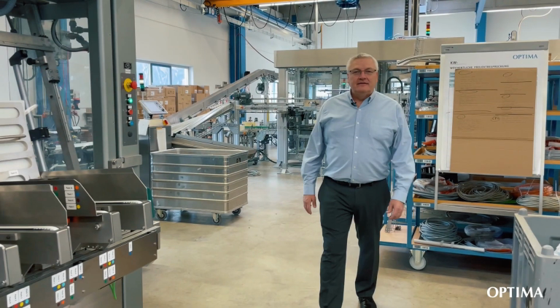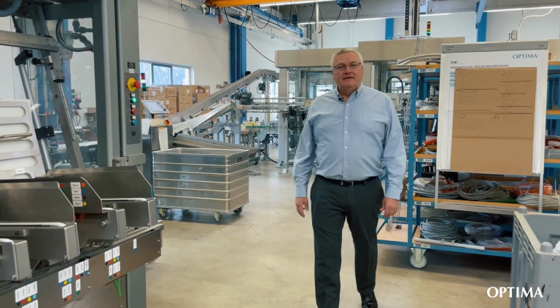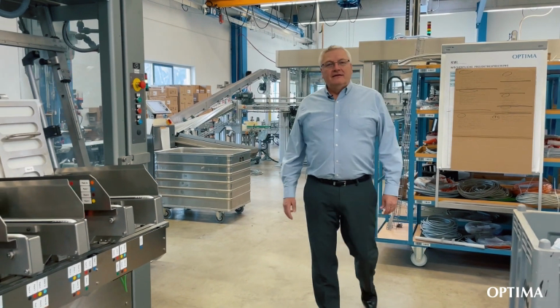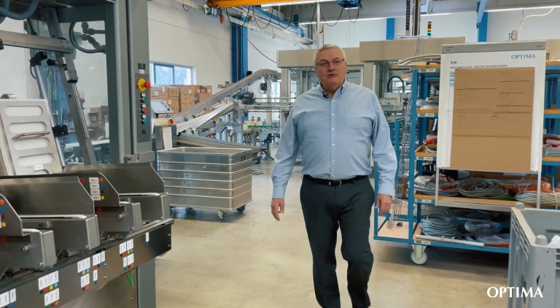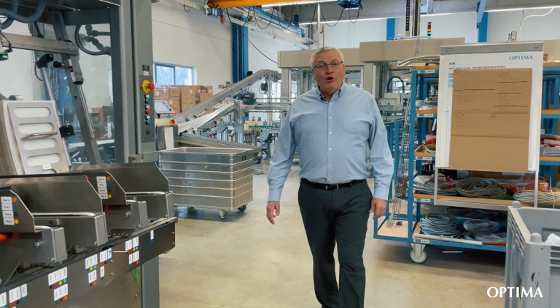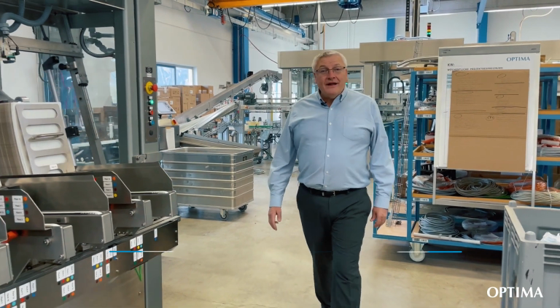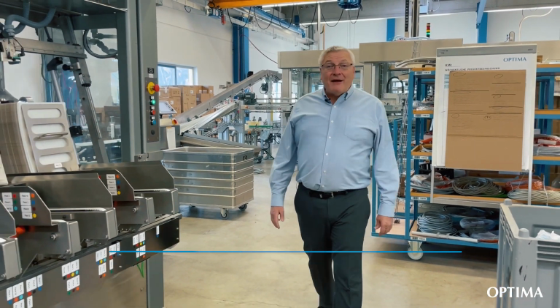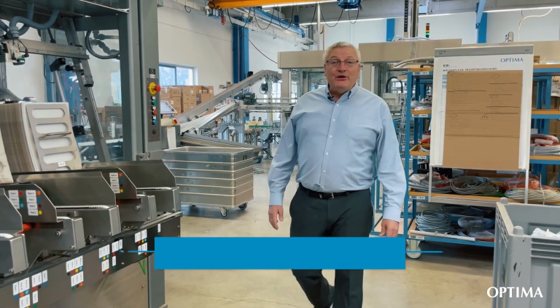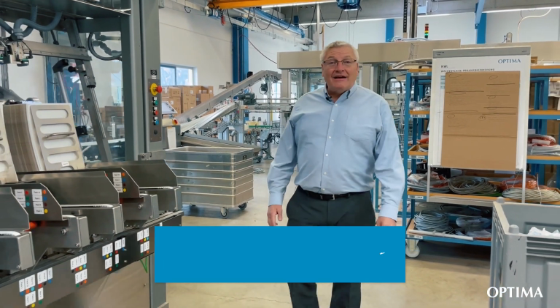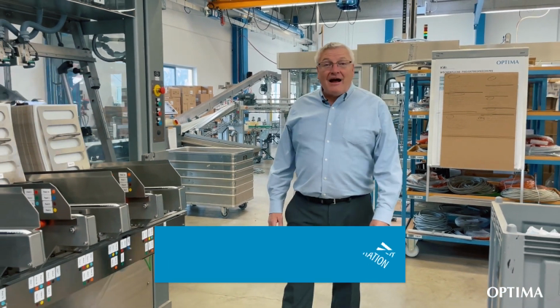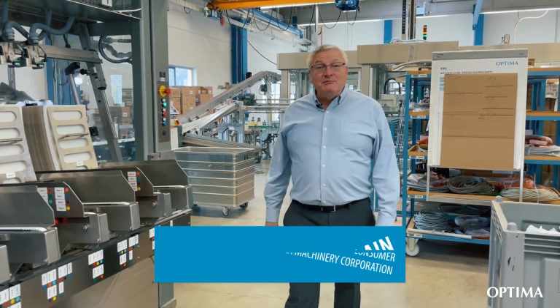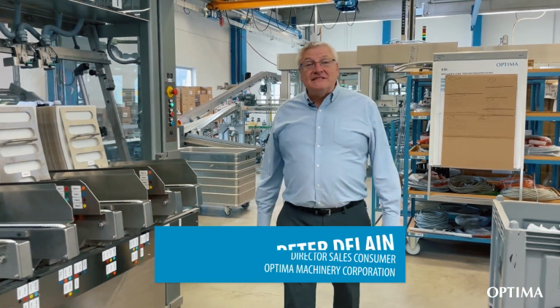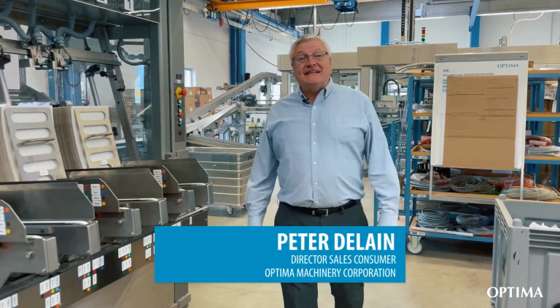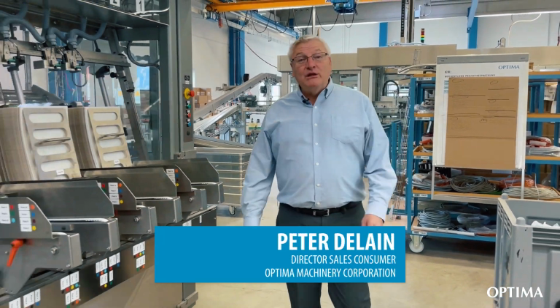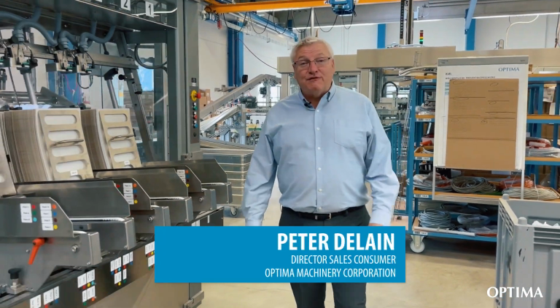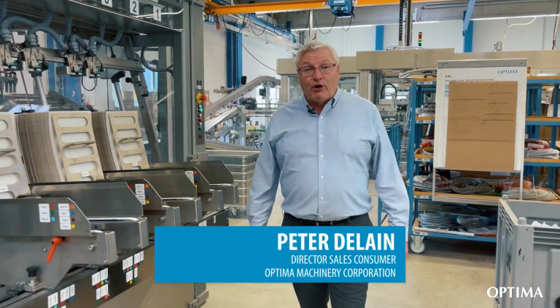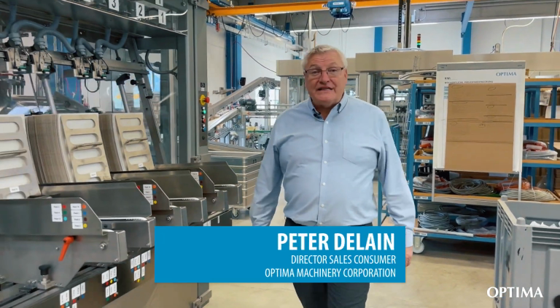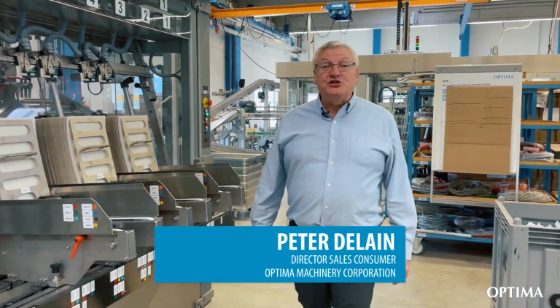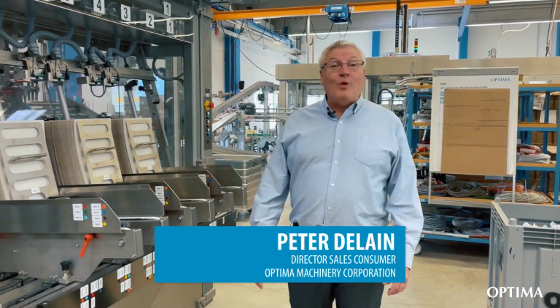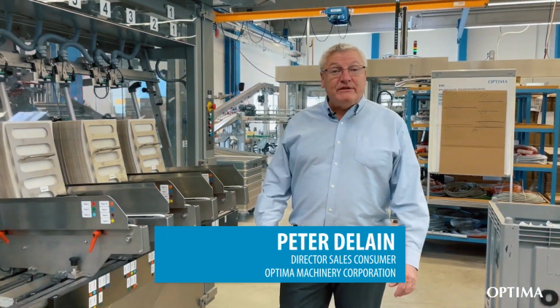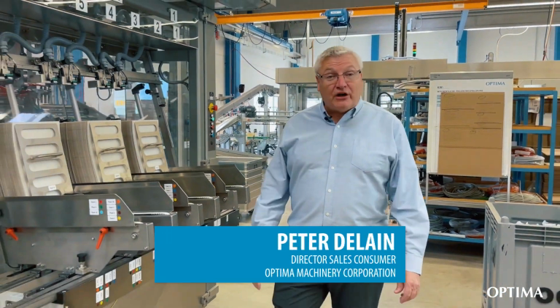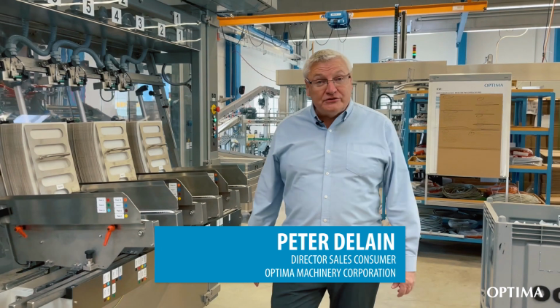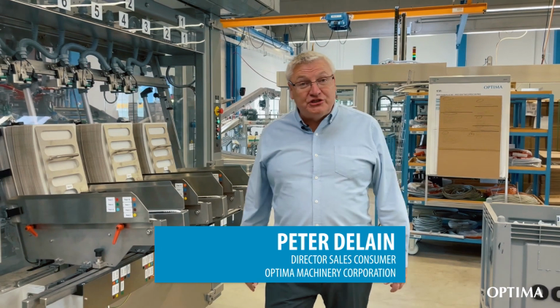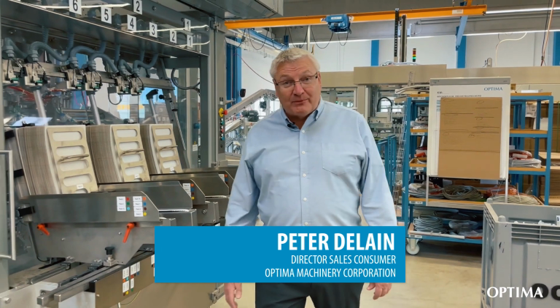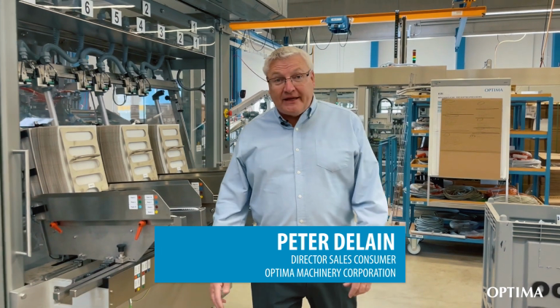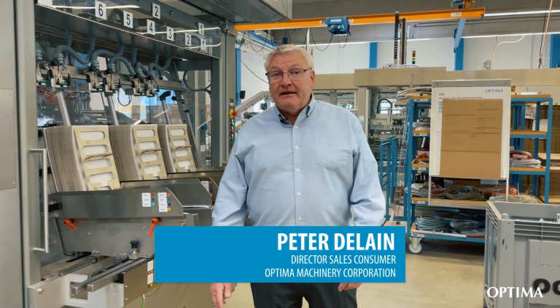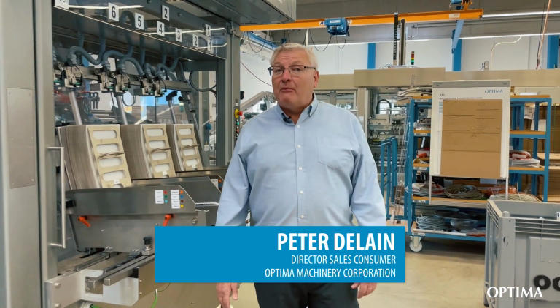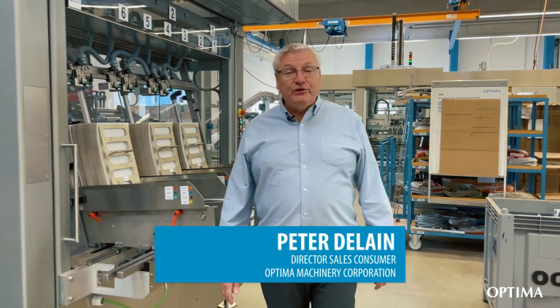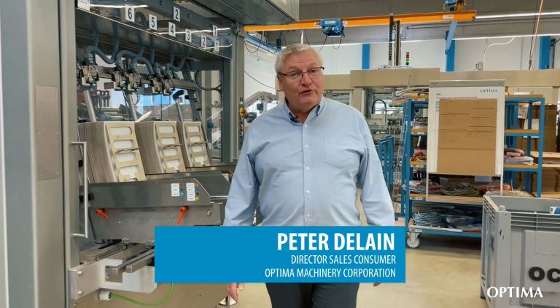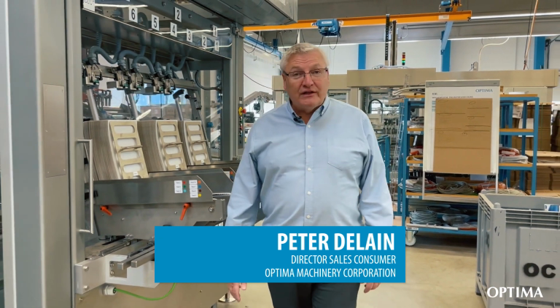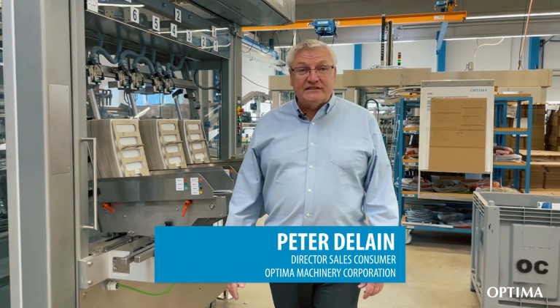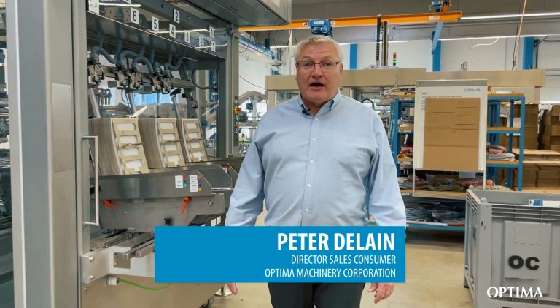Good morning. I'm here at Optima's assembly floor in Schwäbisch Hall, Germany, a beautiful little town.